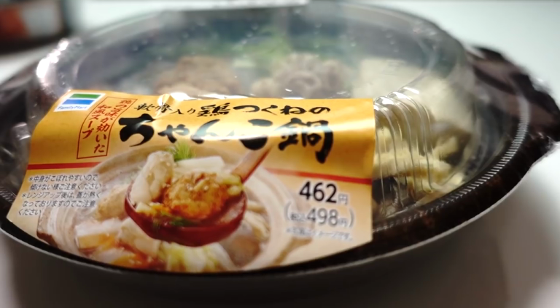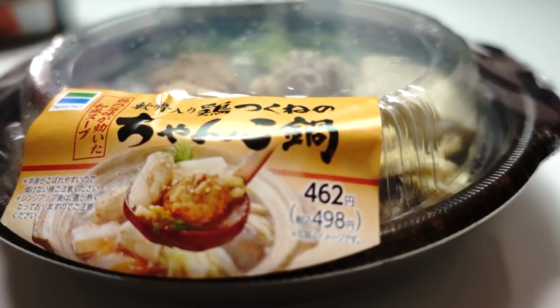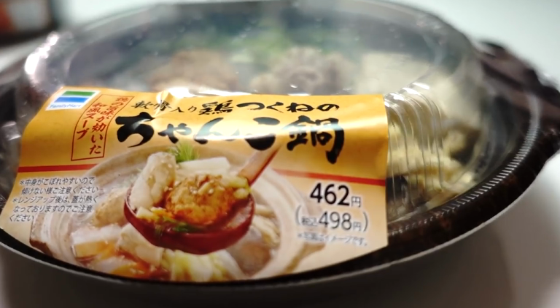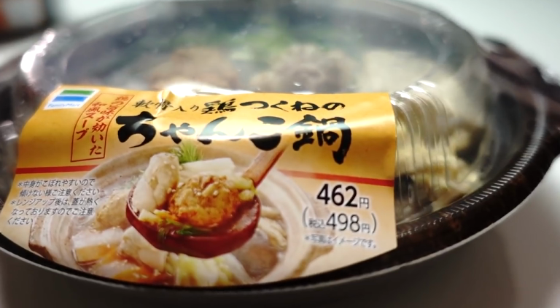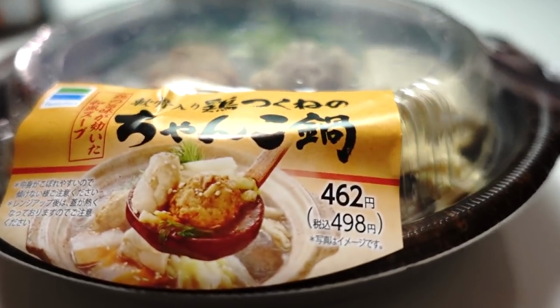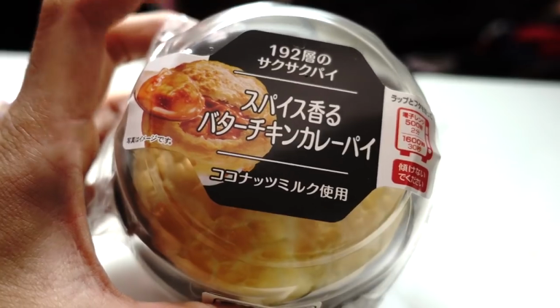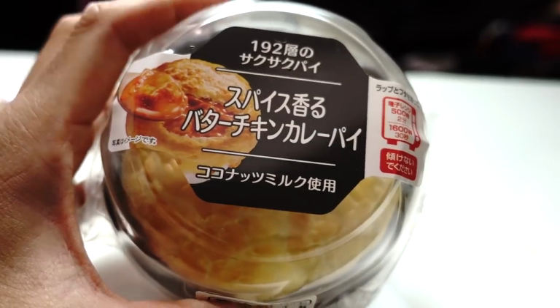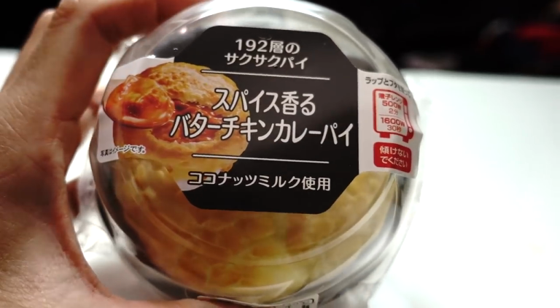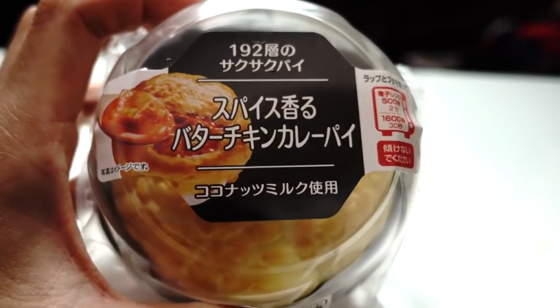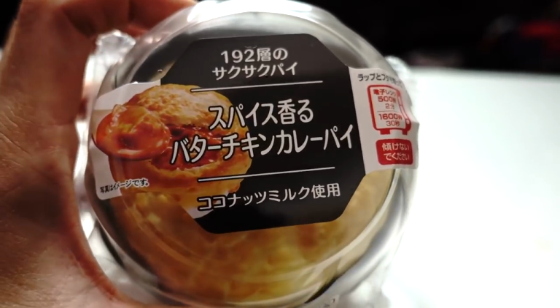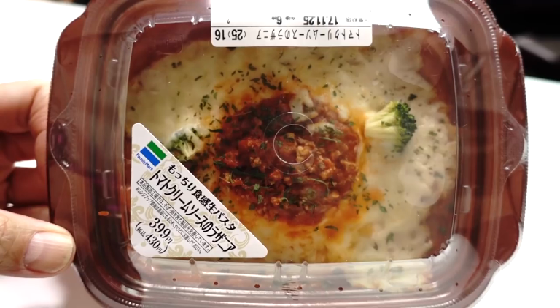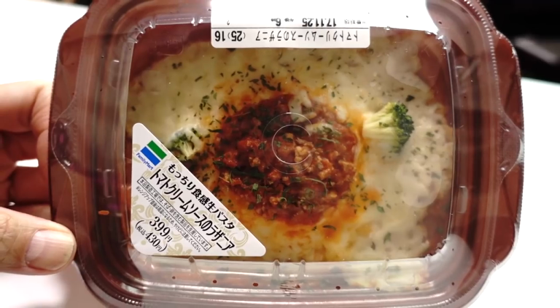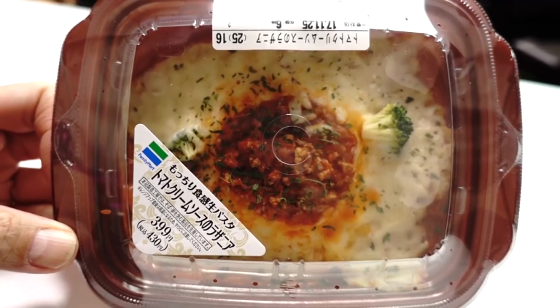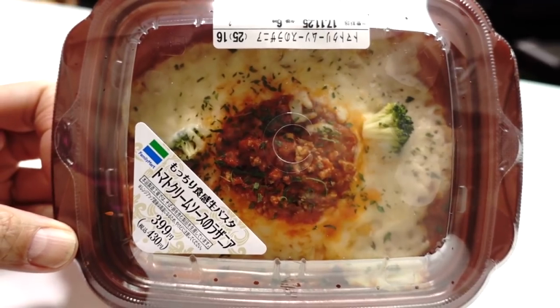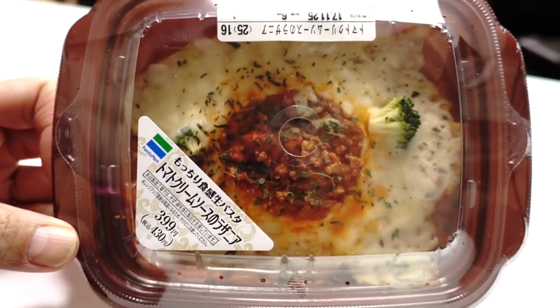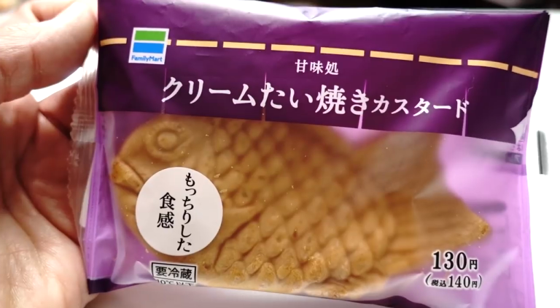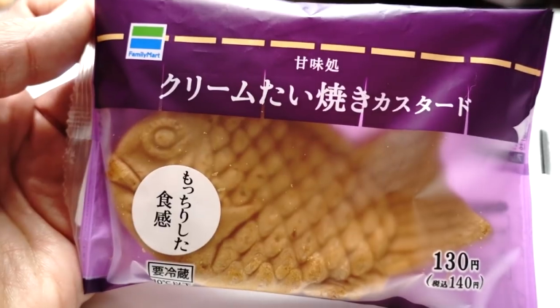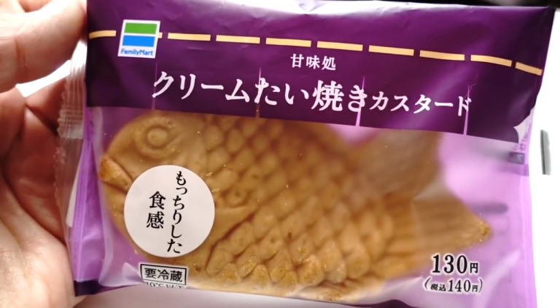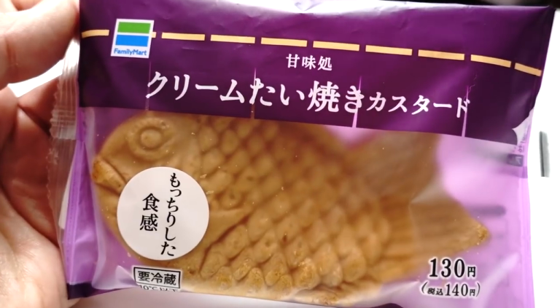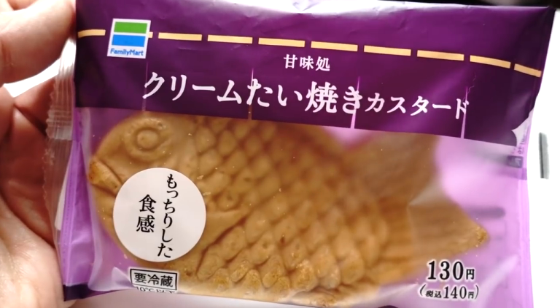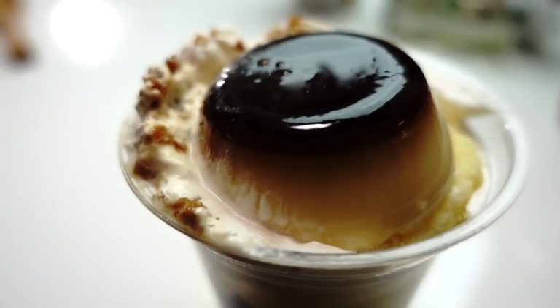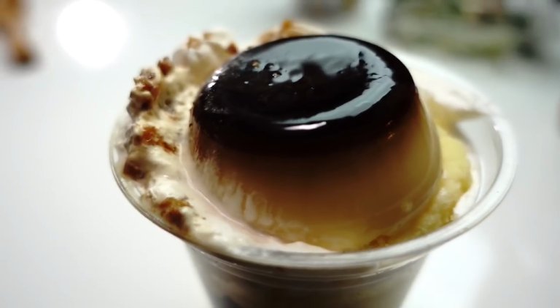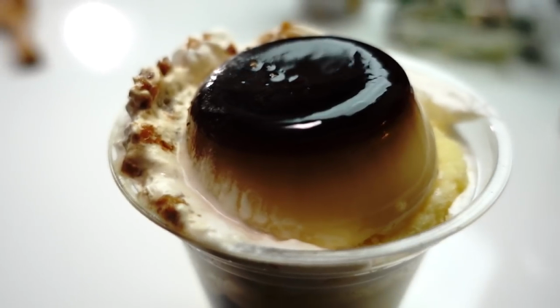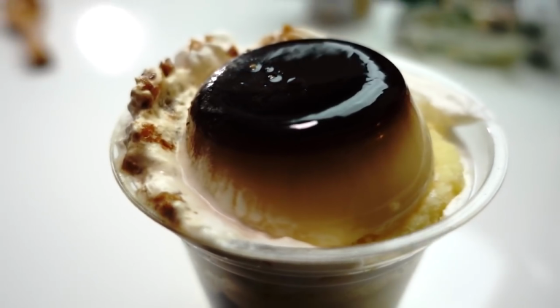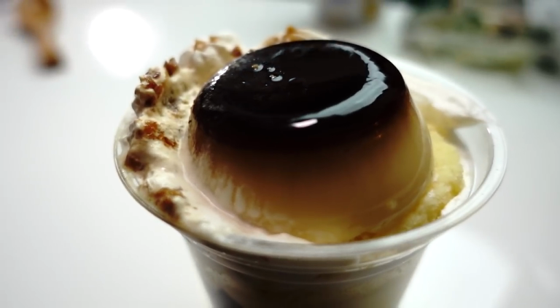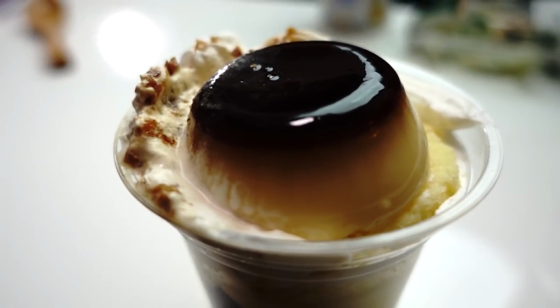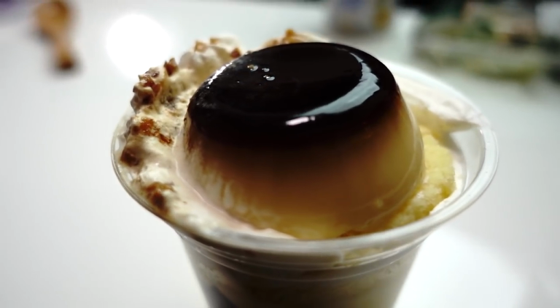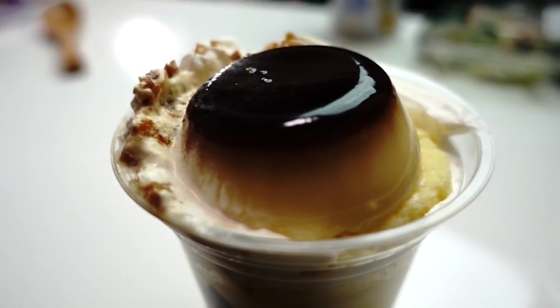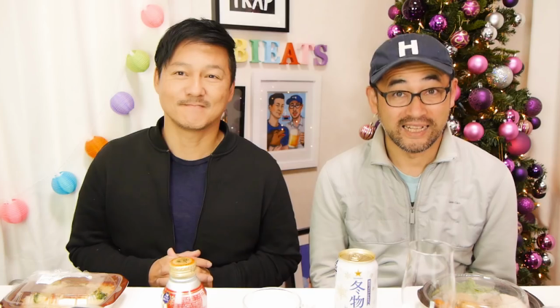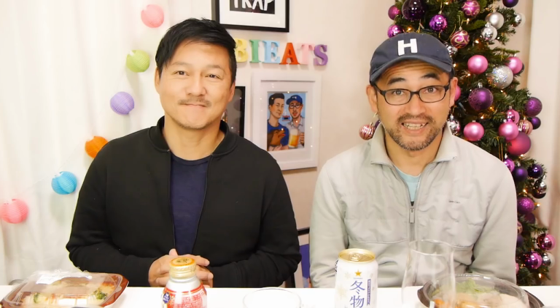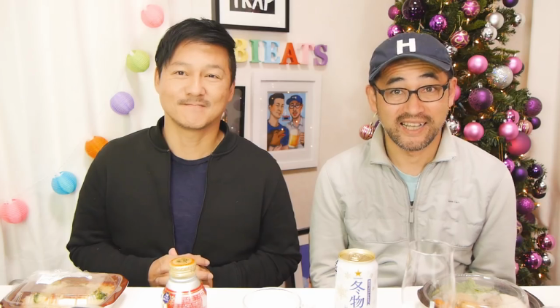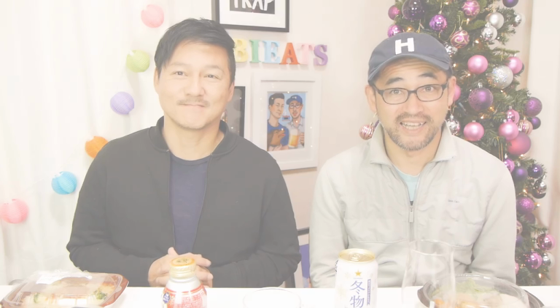Just like in previous videos, we've chosen five items each to create a complete meal. Let's get started.